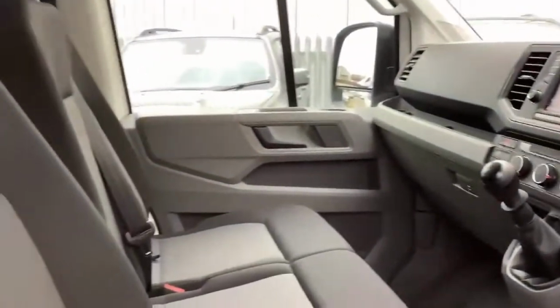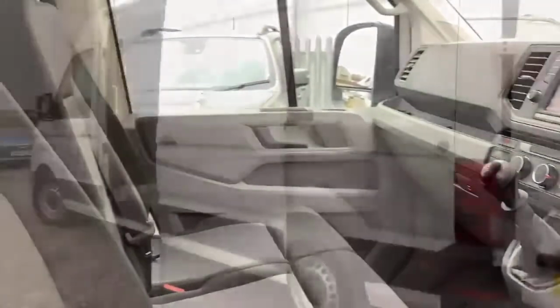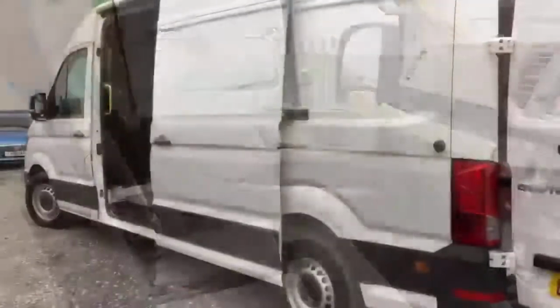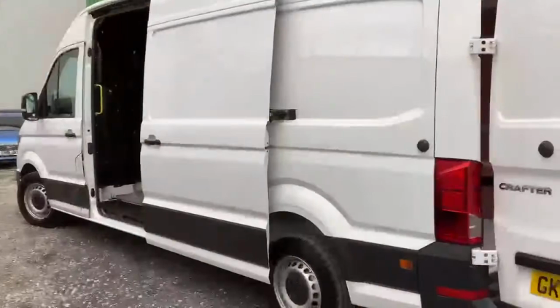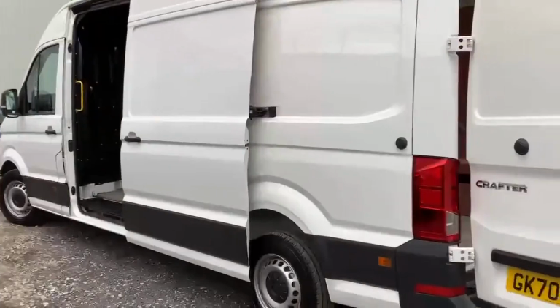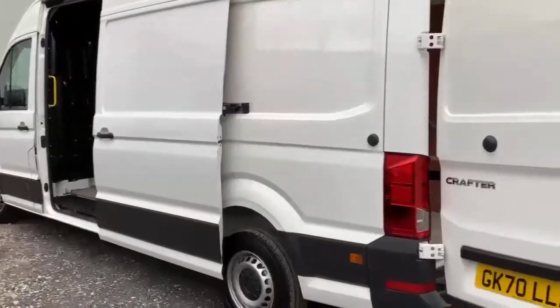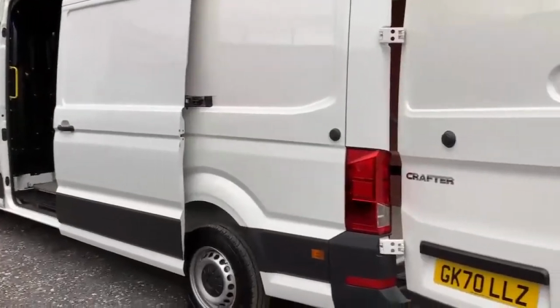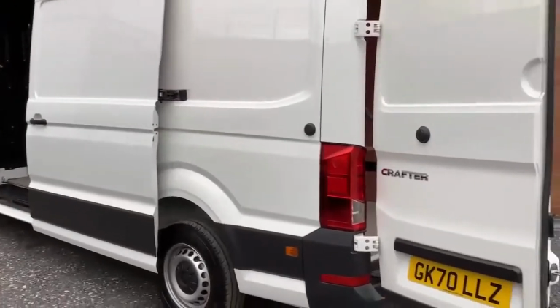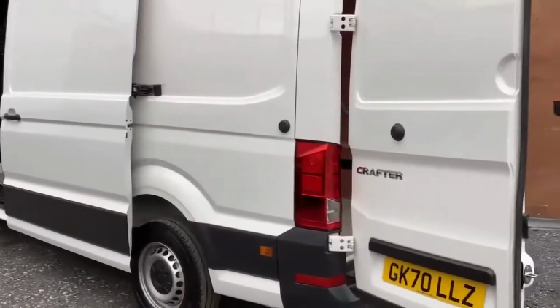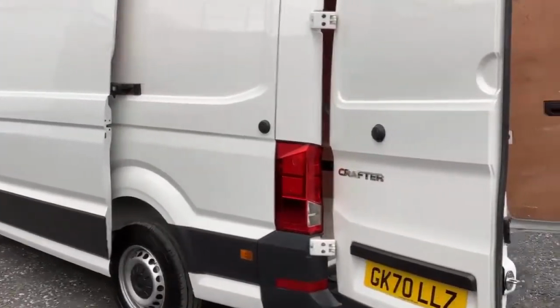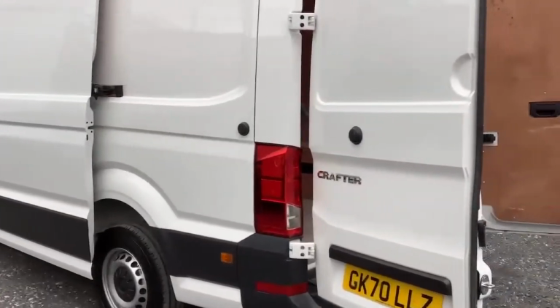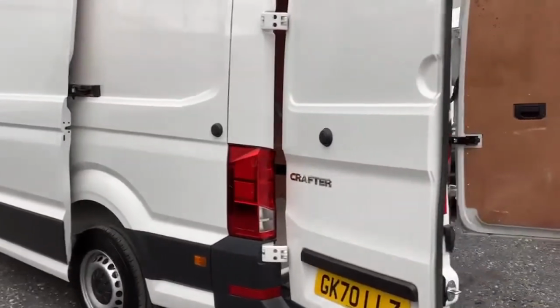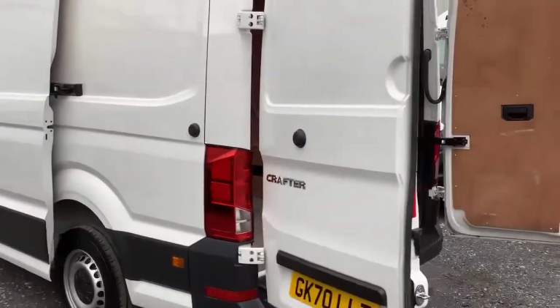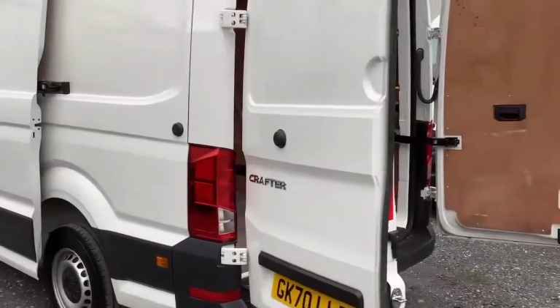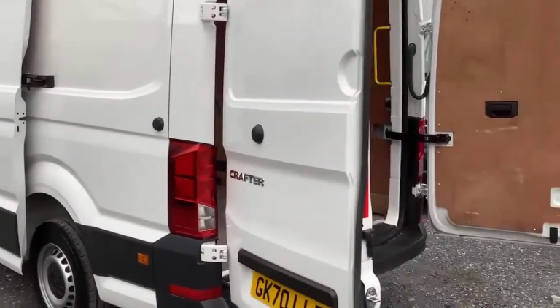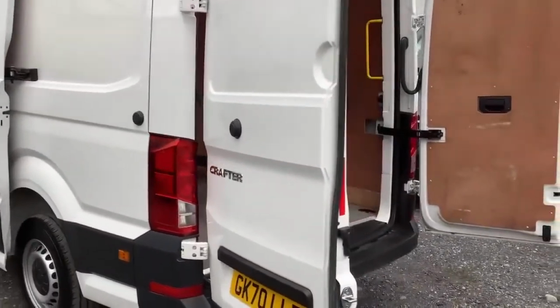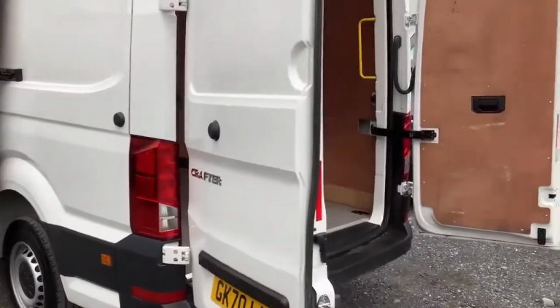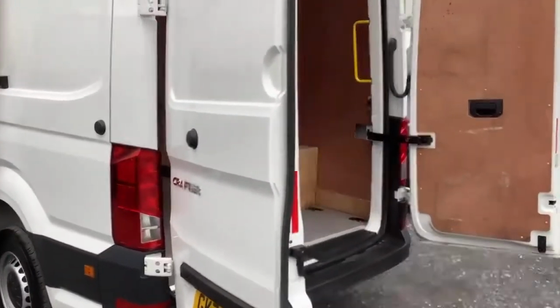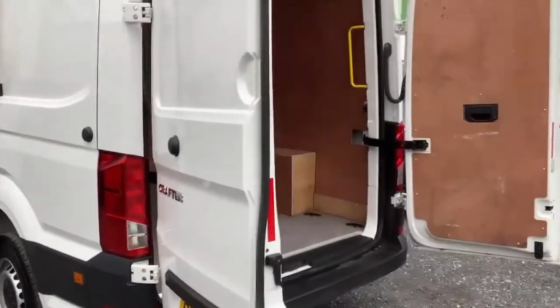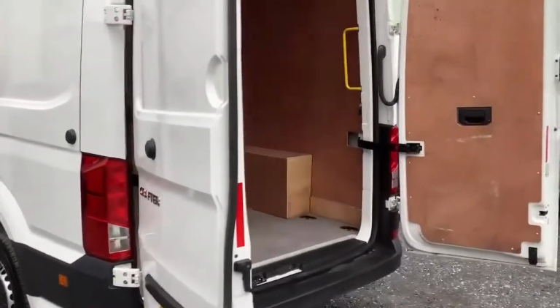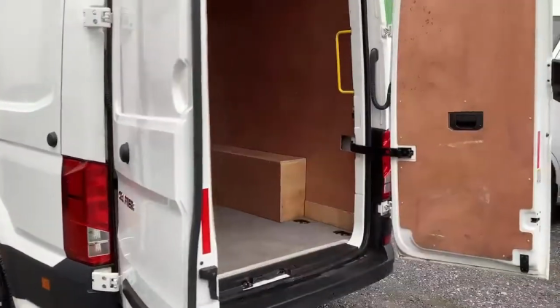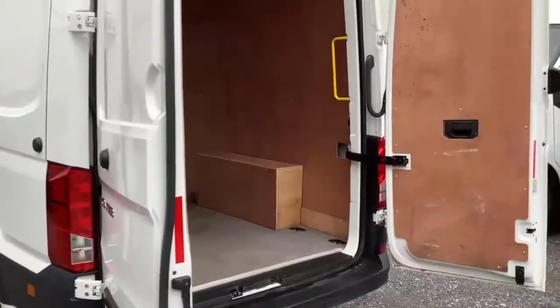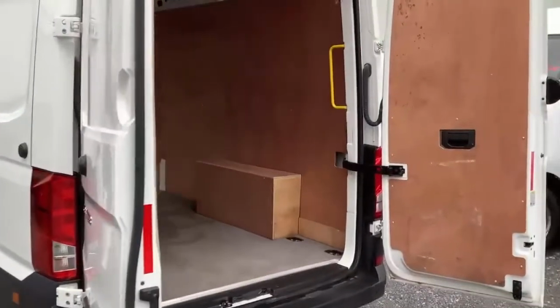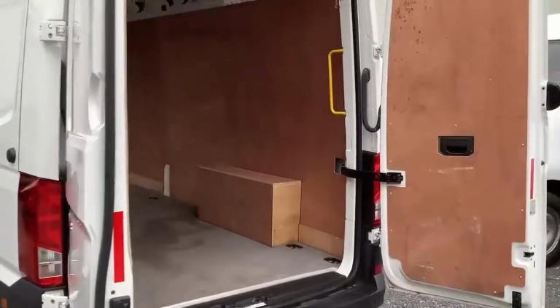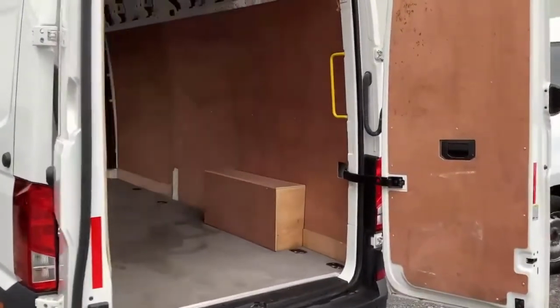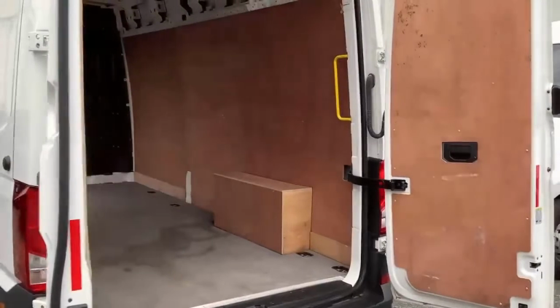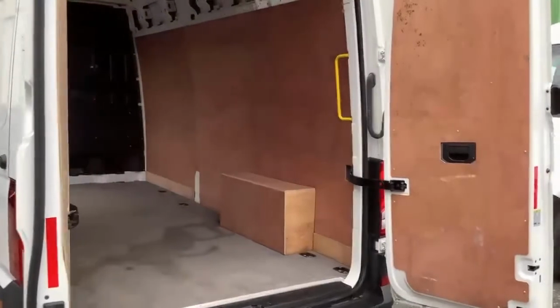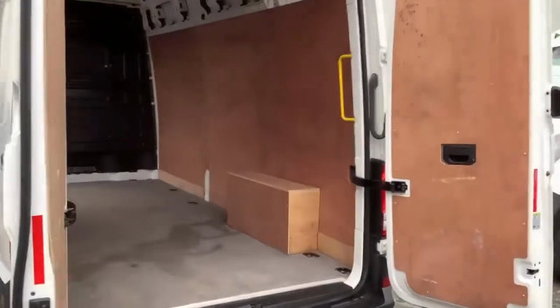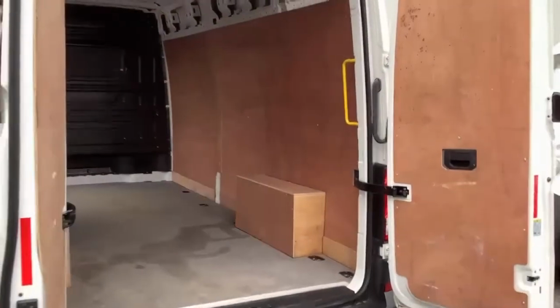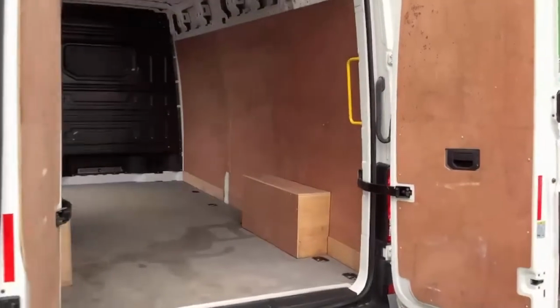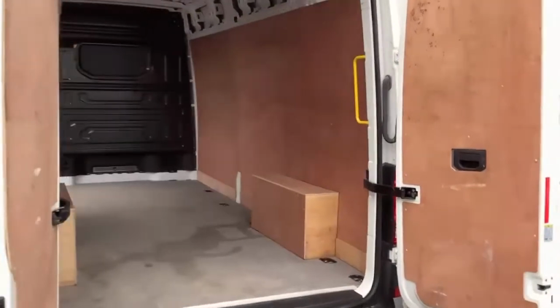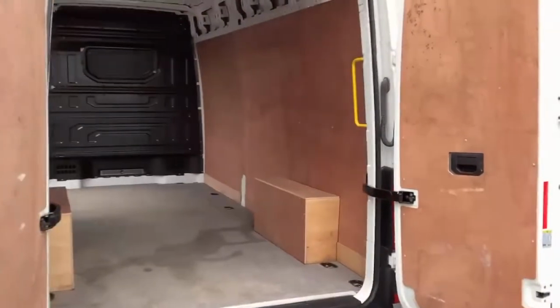Our dedicated technicians carry out intensive safety checks on every used vehicle we have for sale to ensure it is in optimum condition.